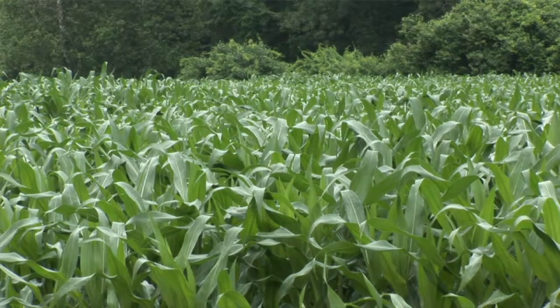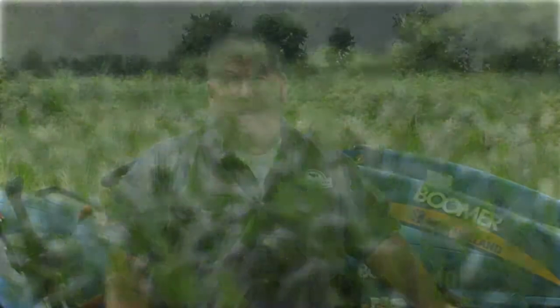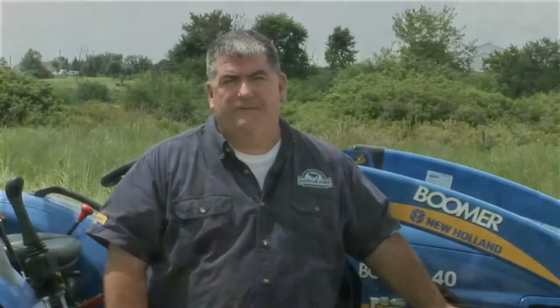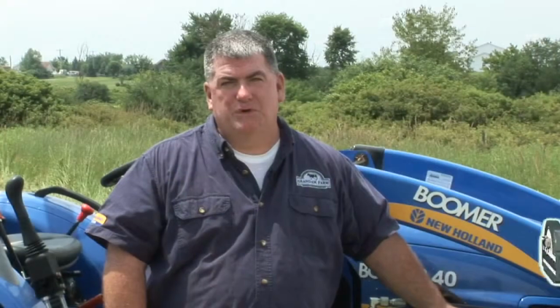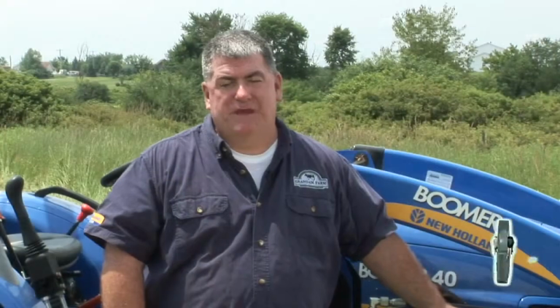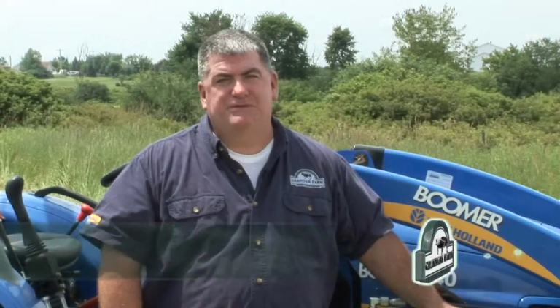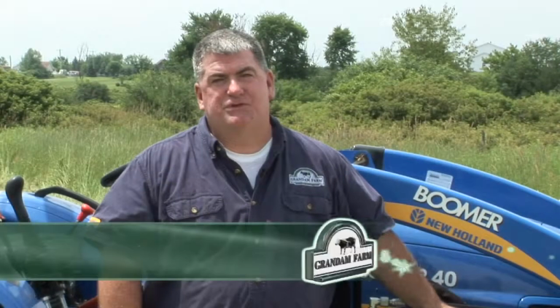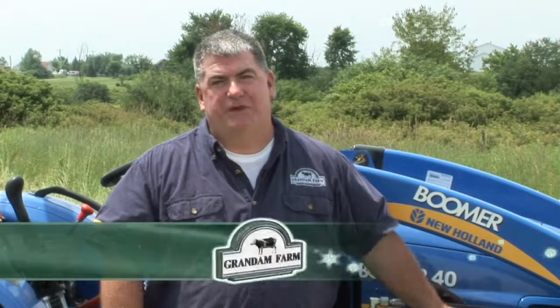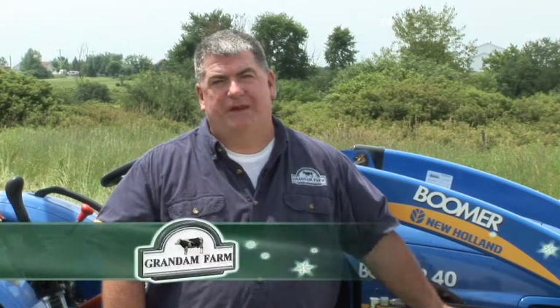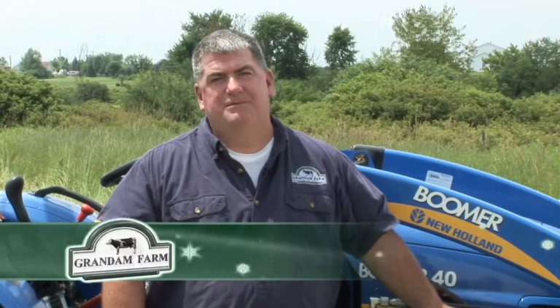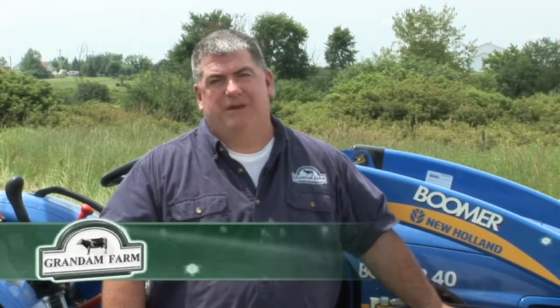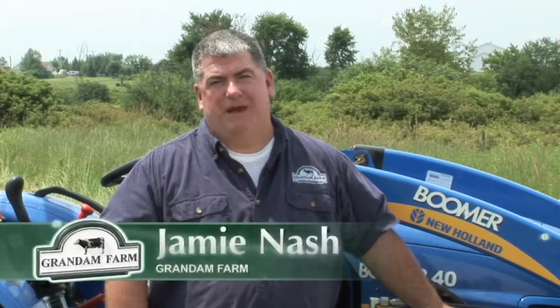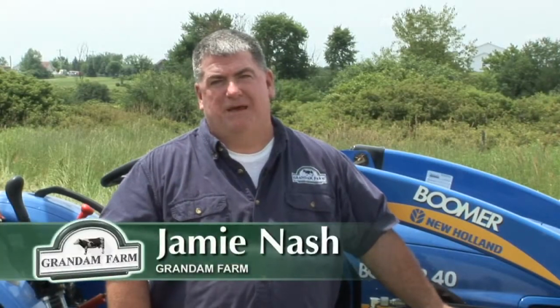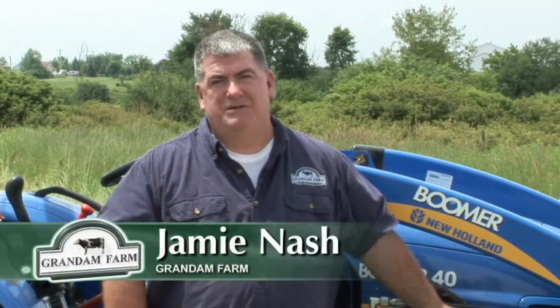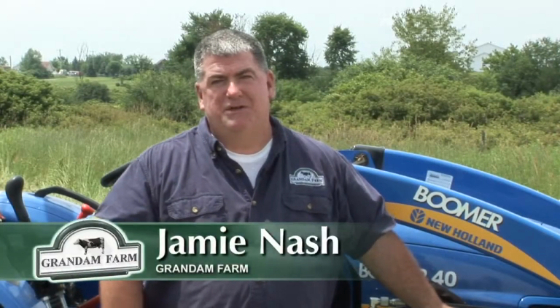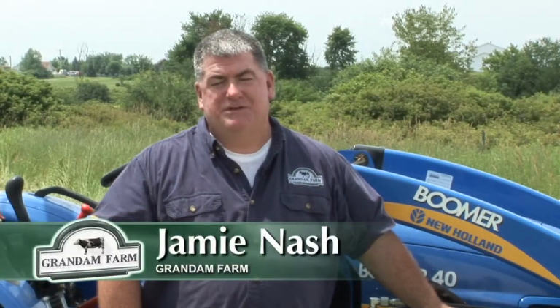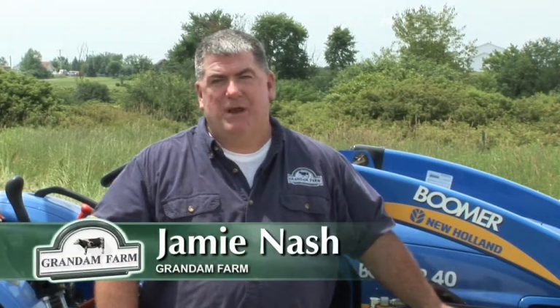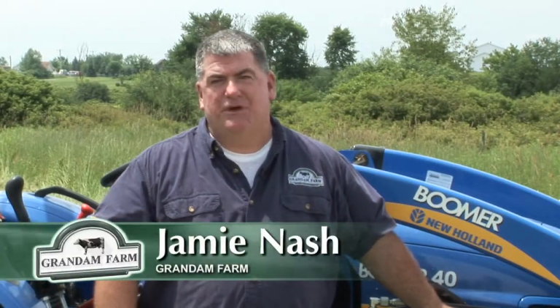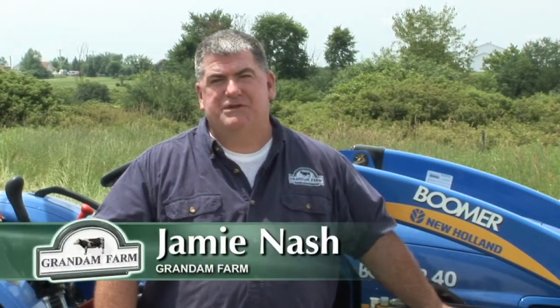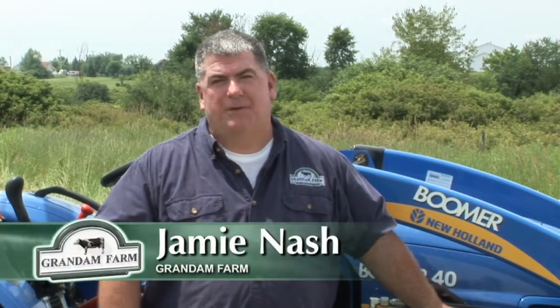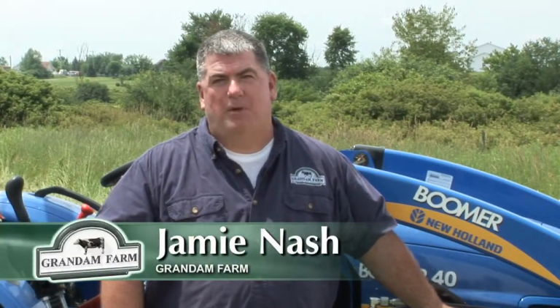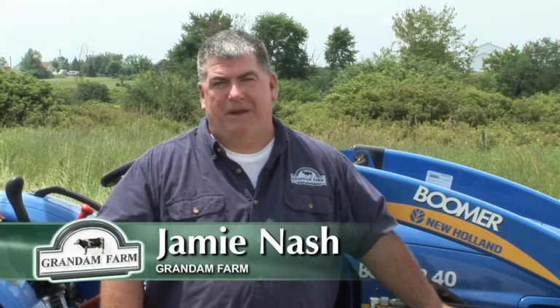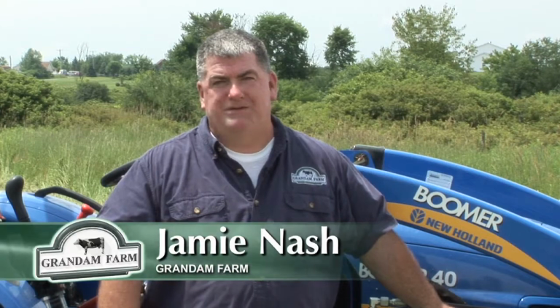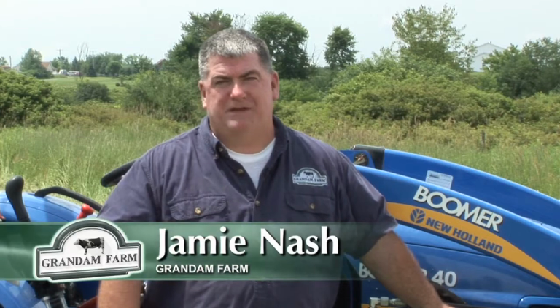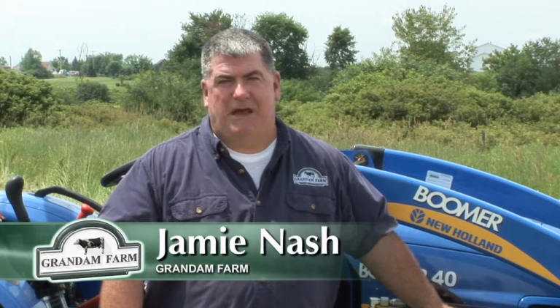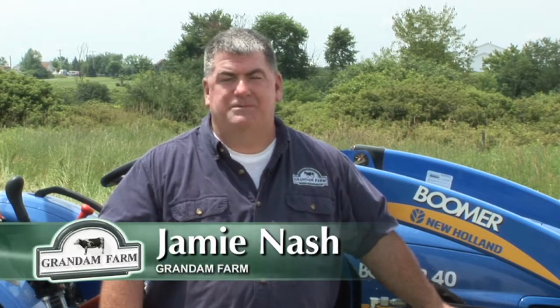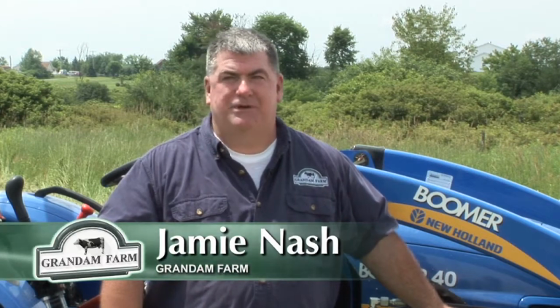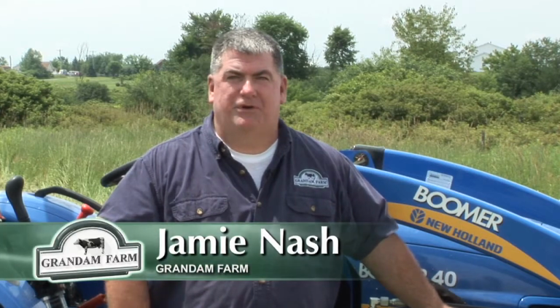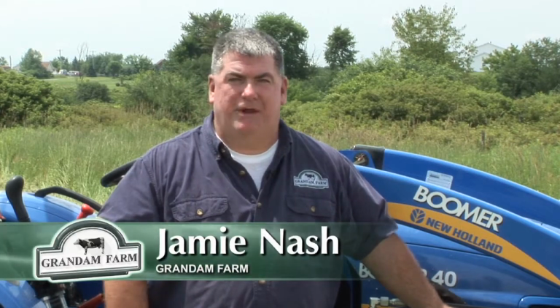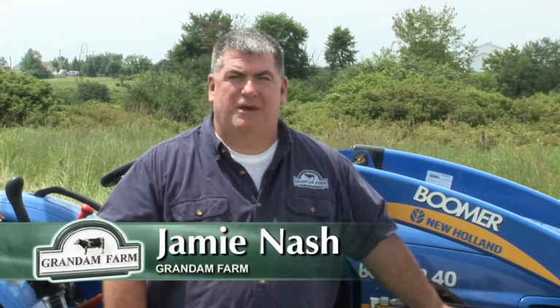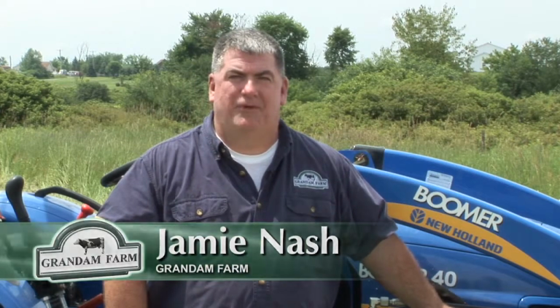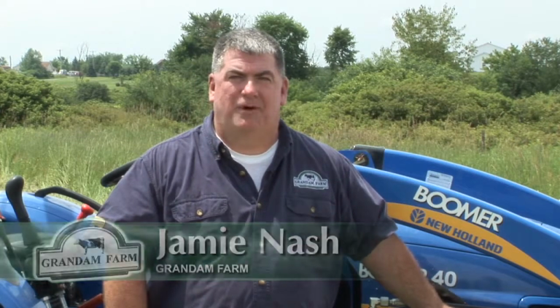Hi folks, thanks for tuning in. I'm Jamie Nash. Today we're going to talk about baleage as an option here at Grand Am Farm.